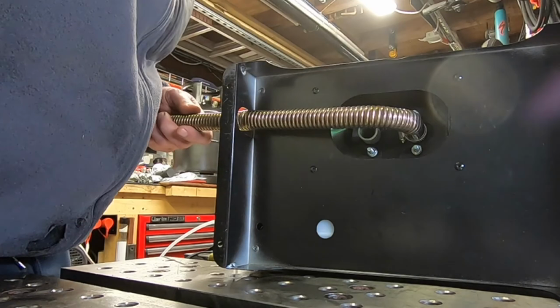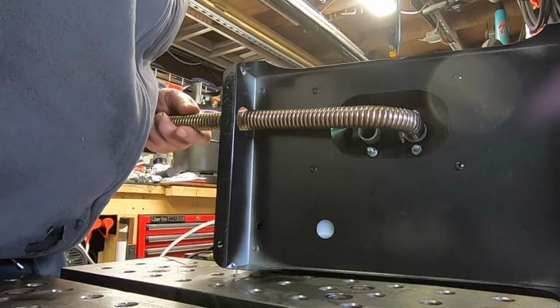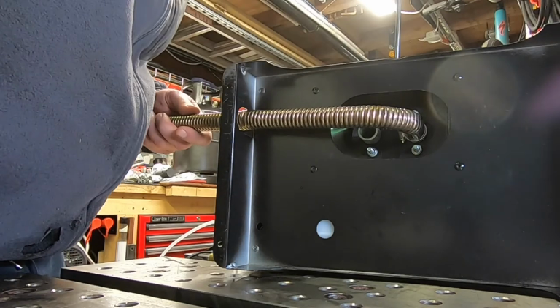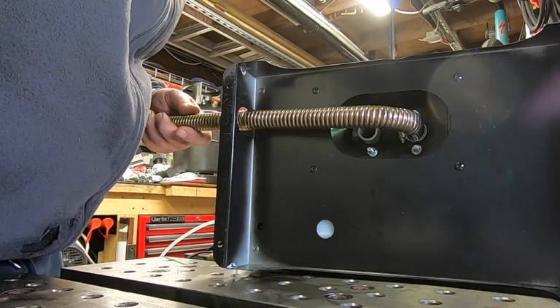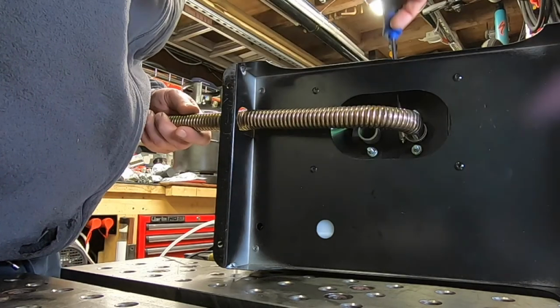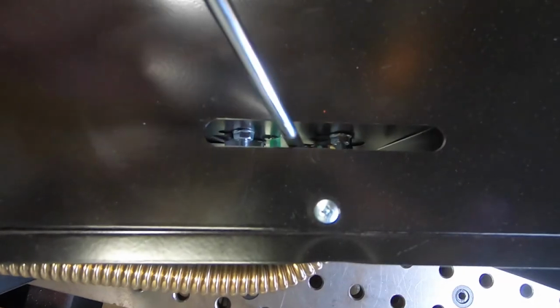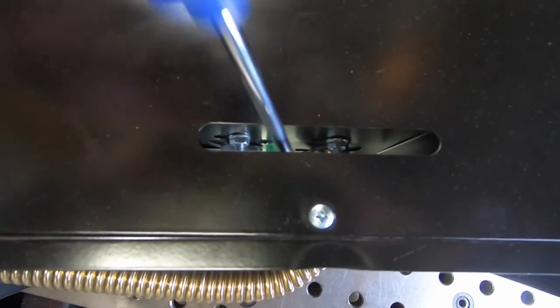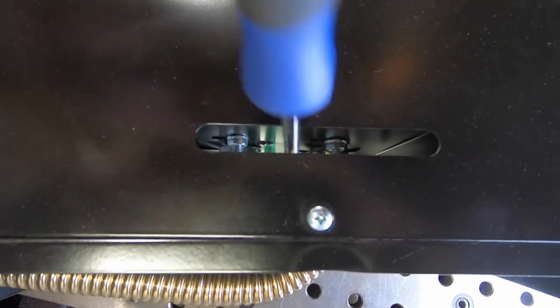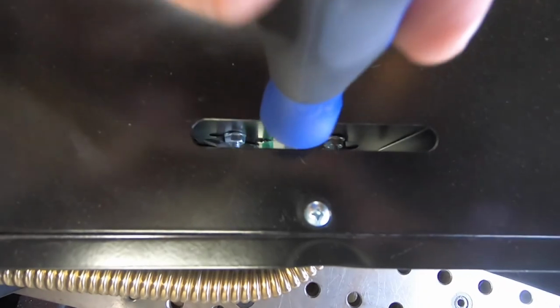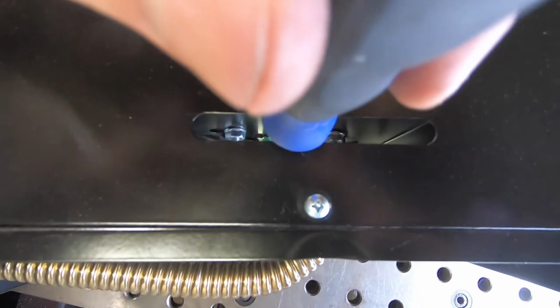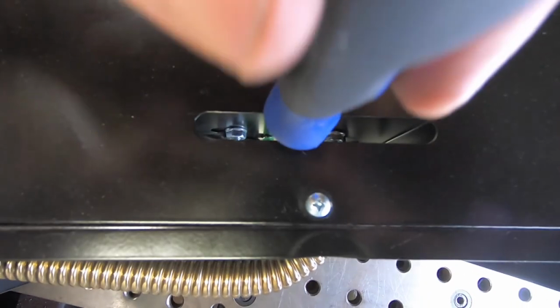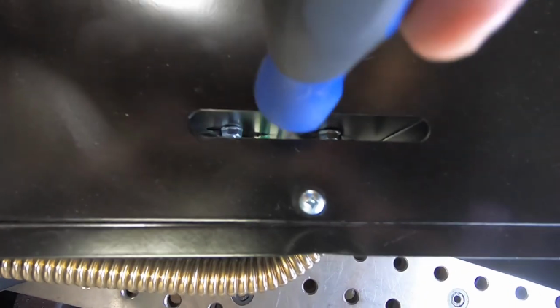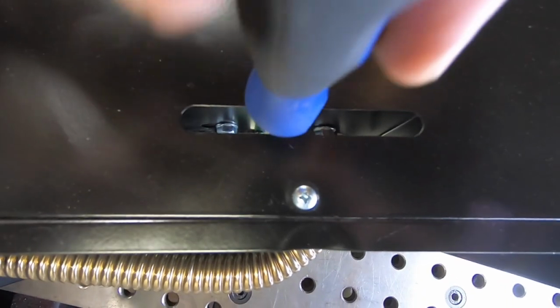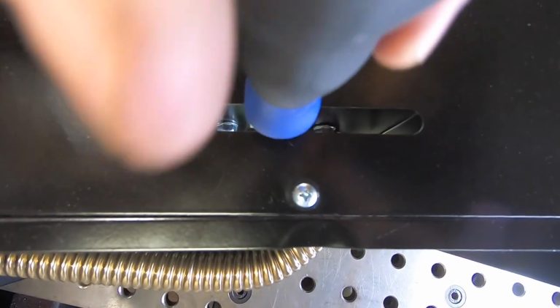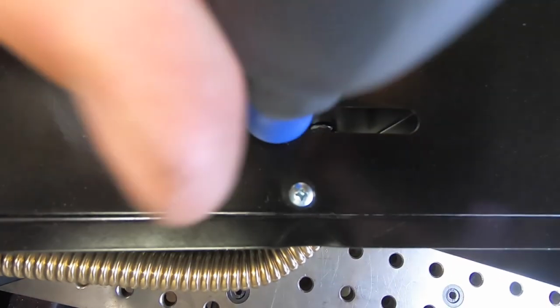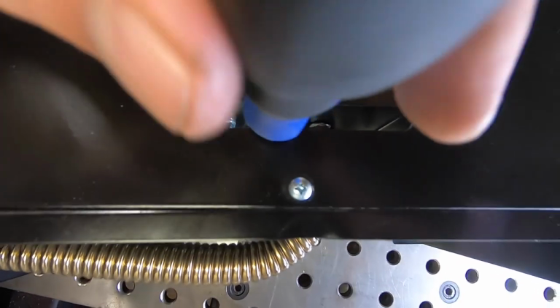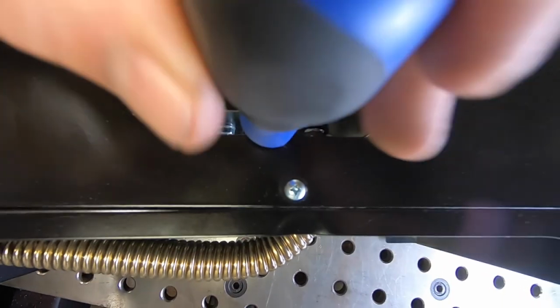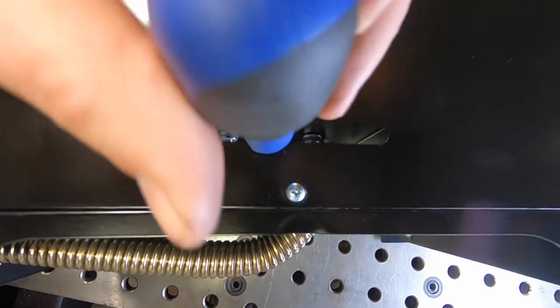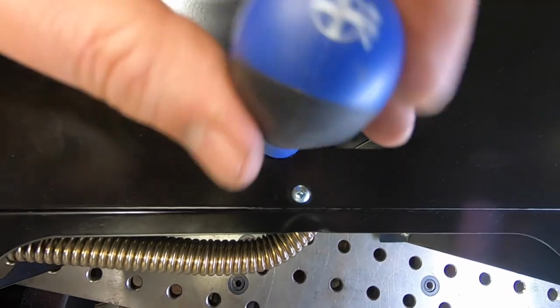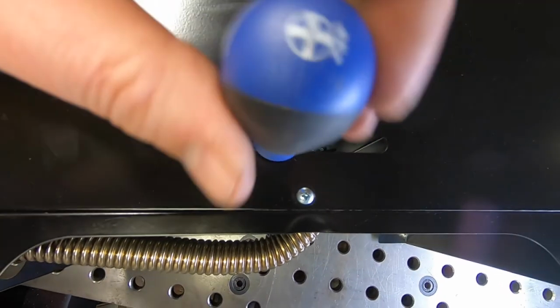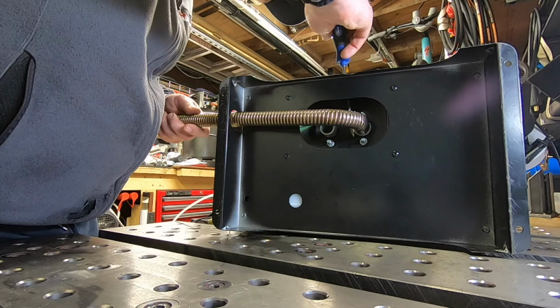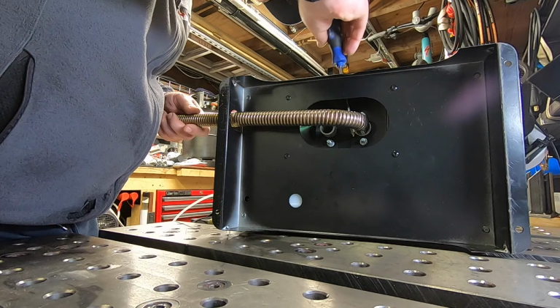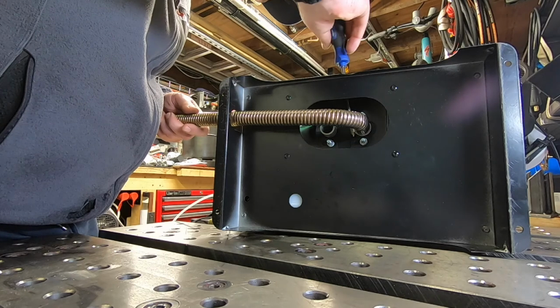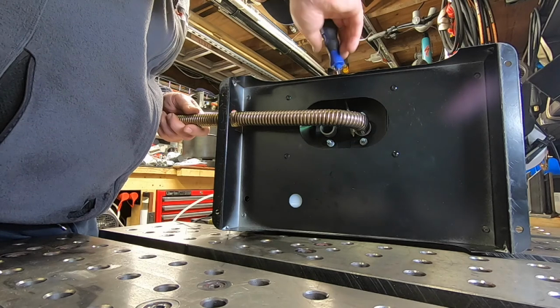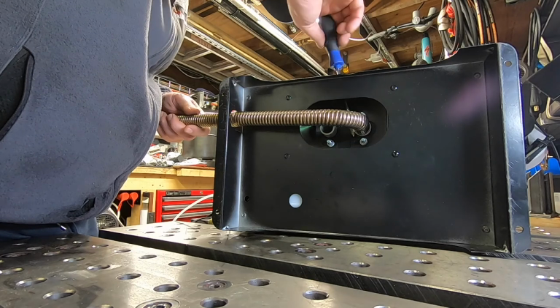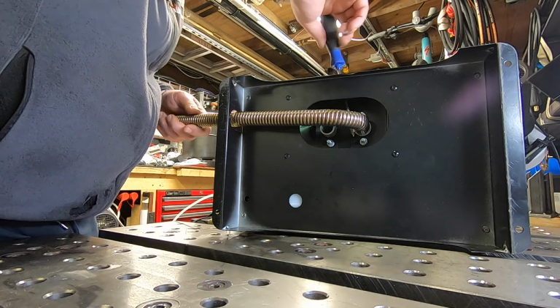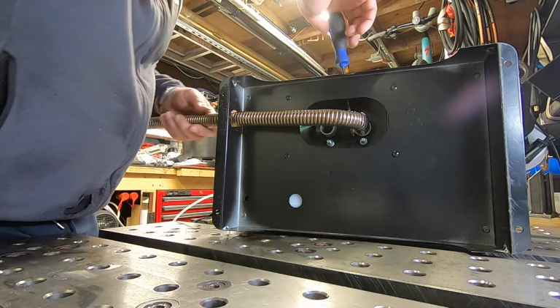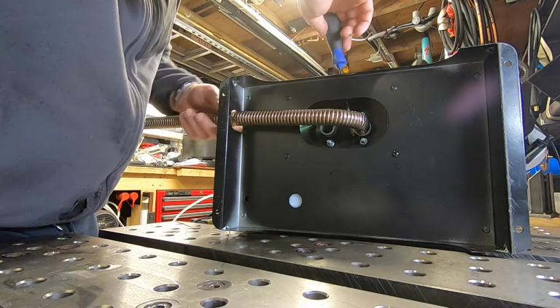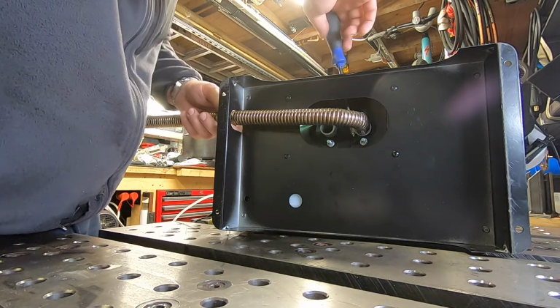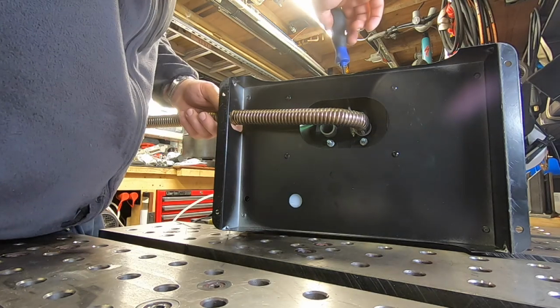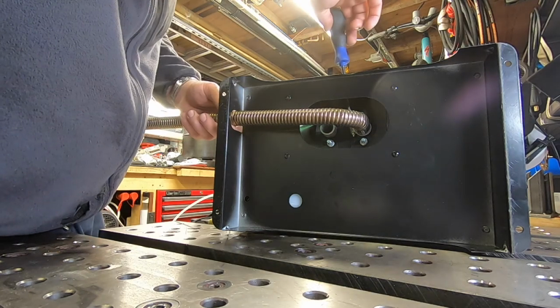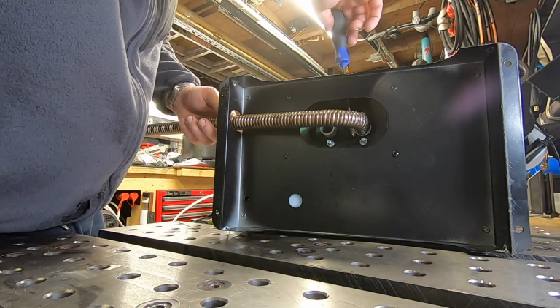There's a nice little design feature here — a little slot so you can get a screwdriver in to tighten up the jubilee clips. Very nice.